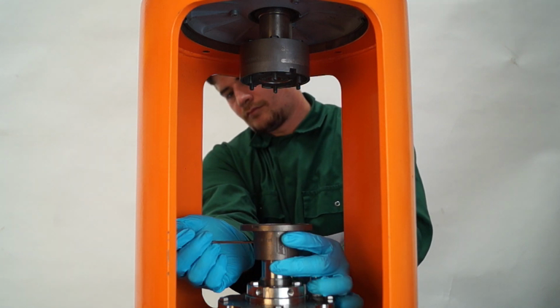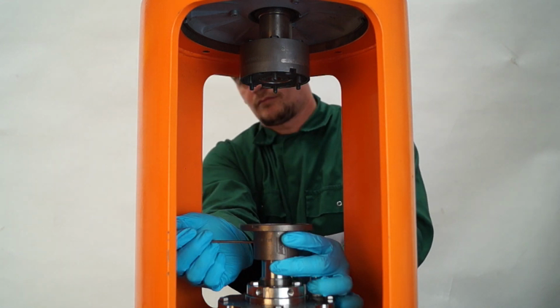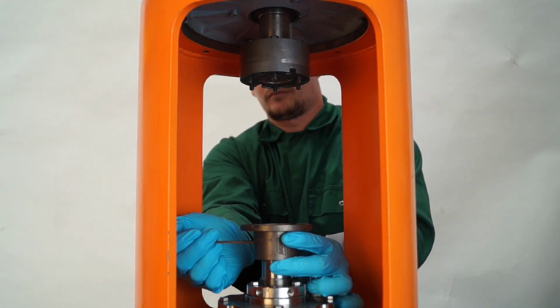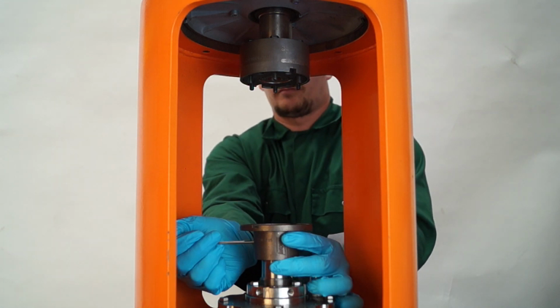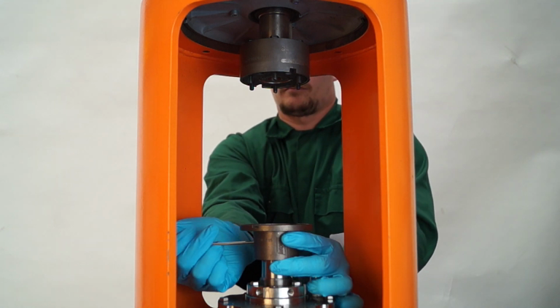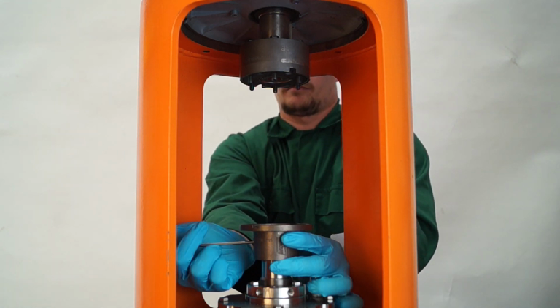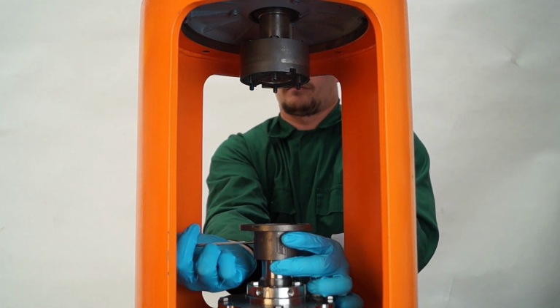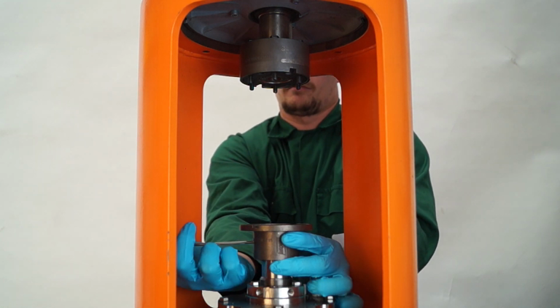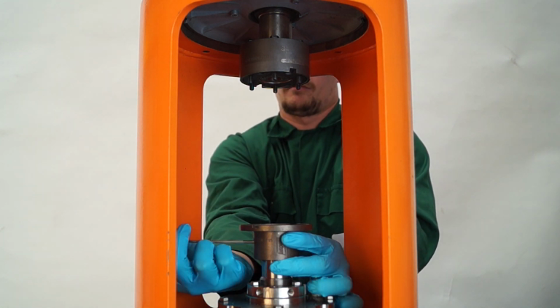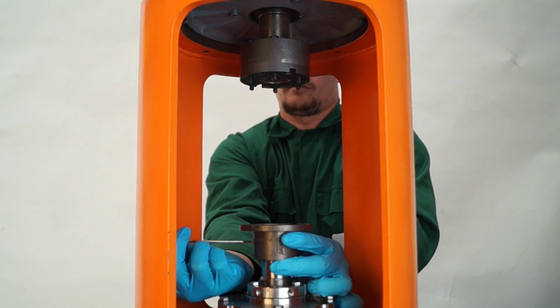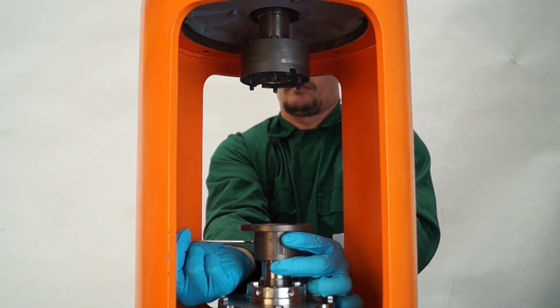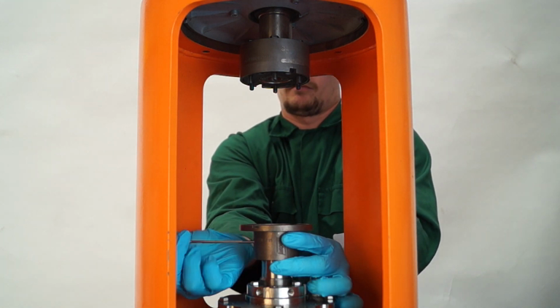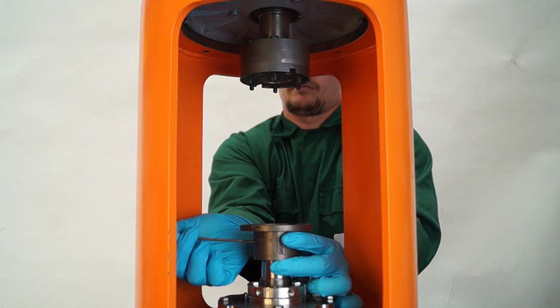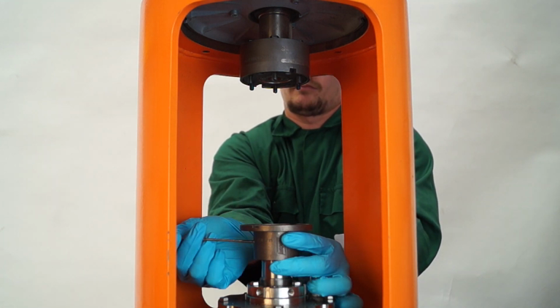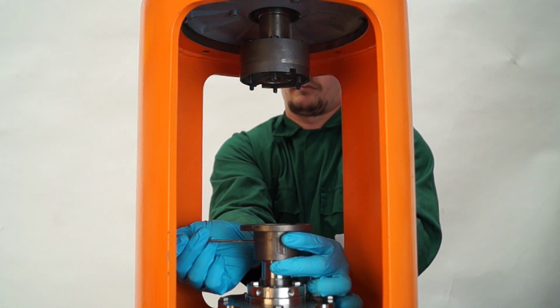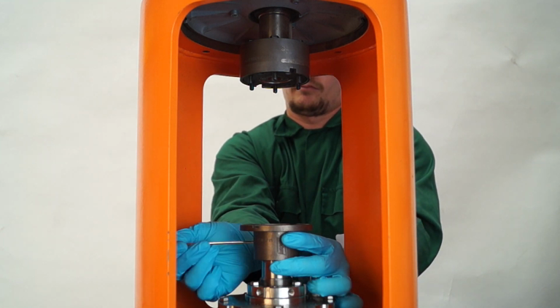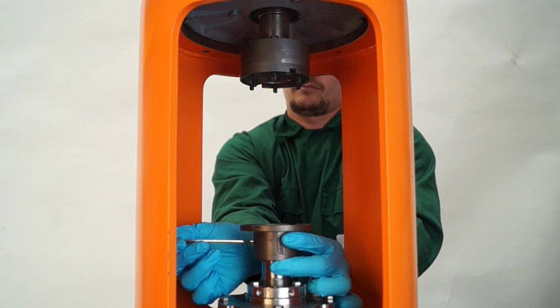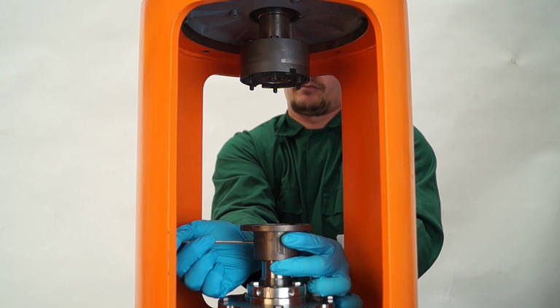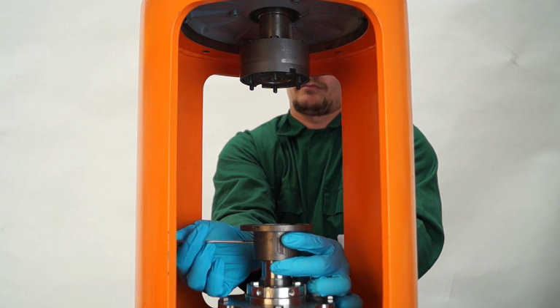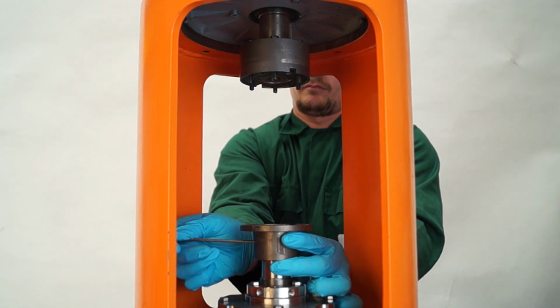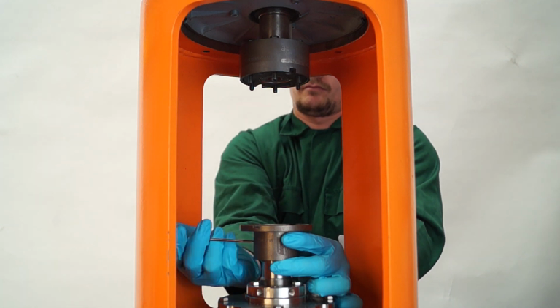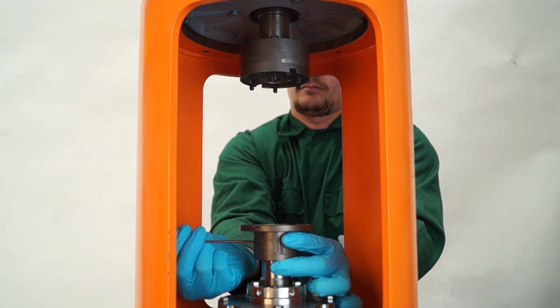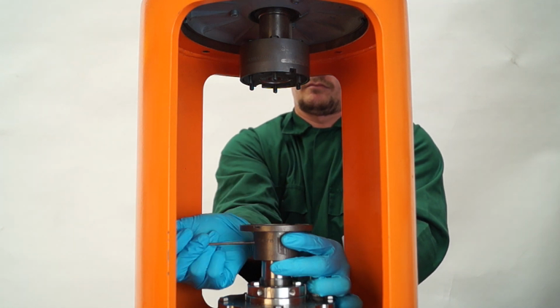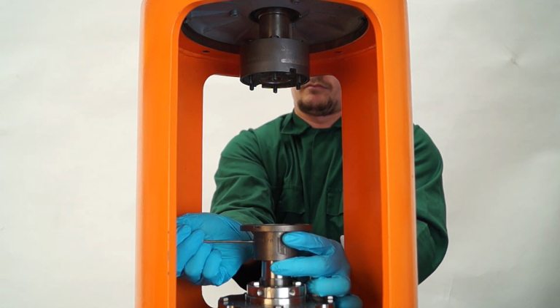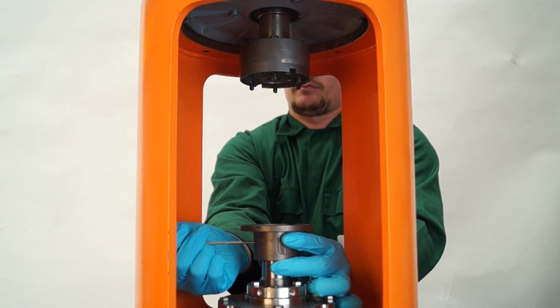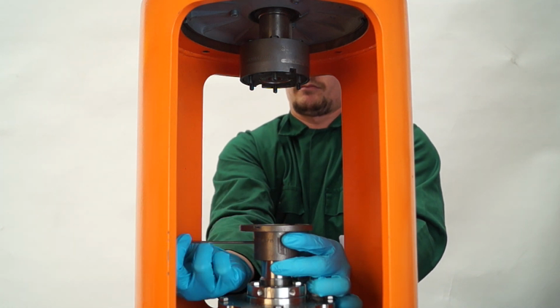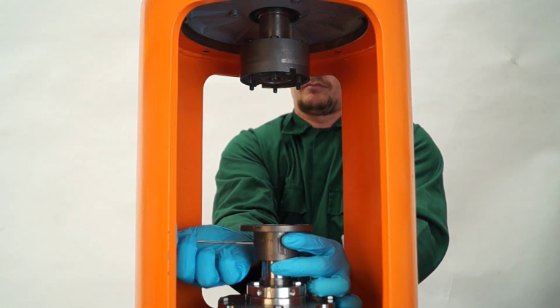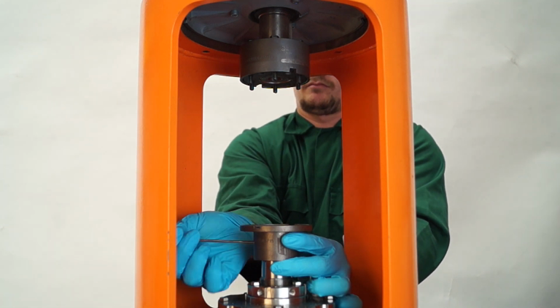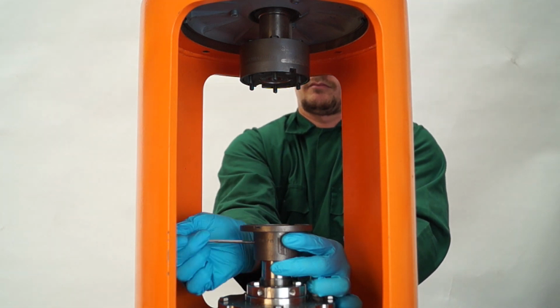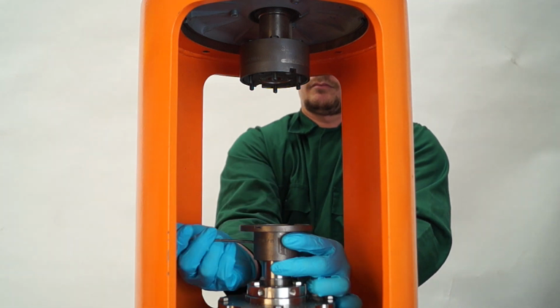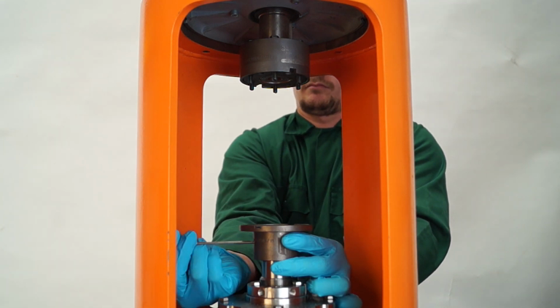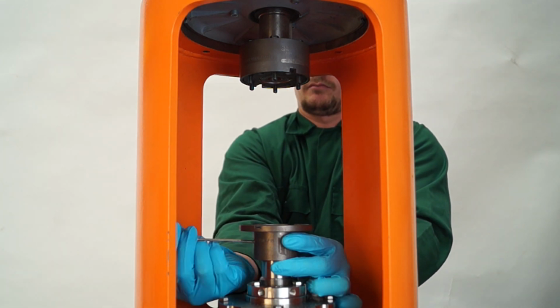Once the distance between flange faces is correct, tighten the grub screws to the shafts.